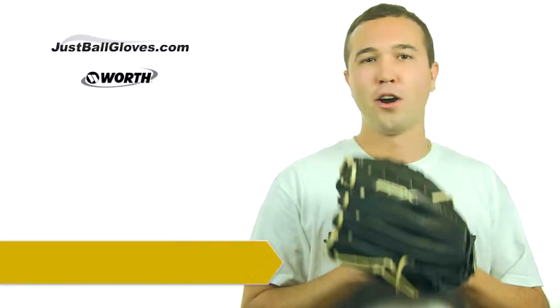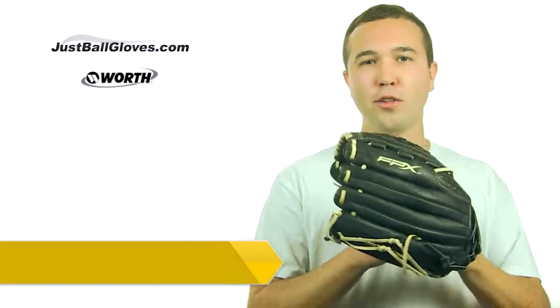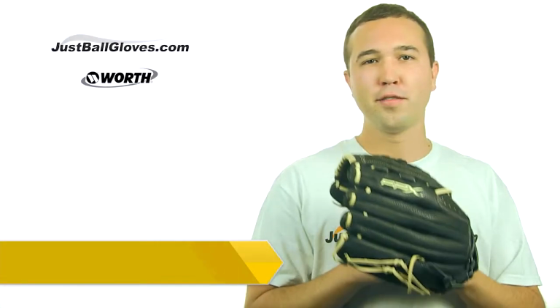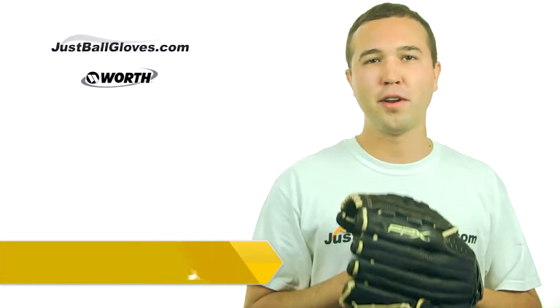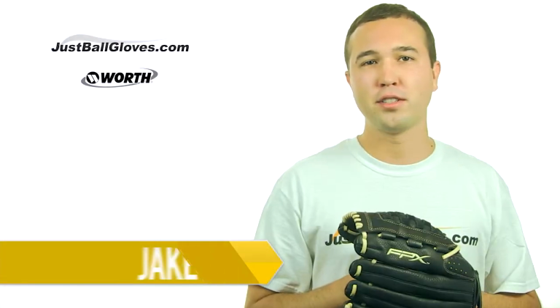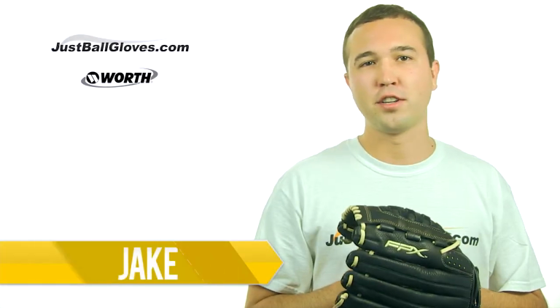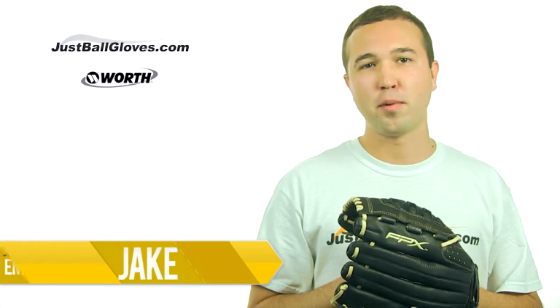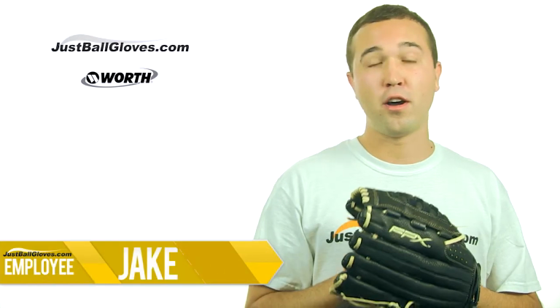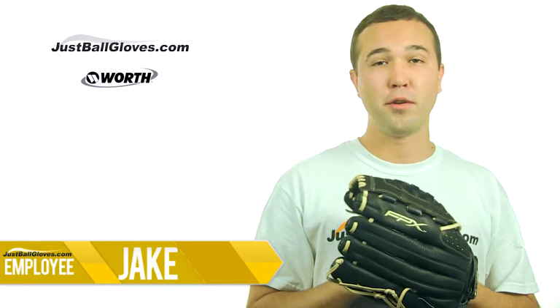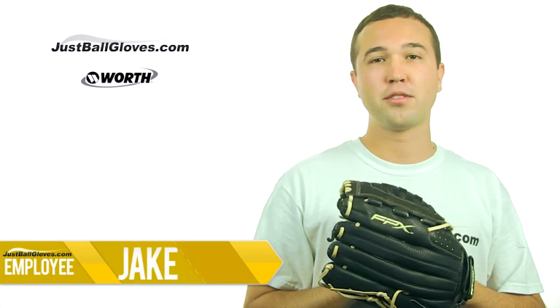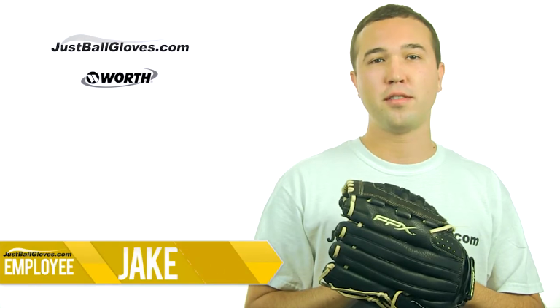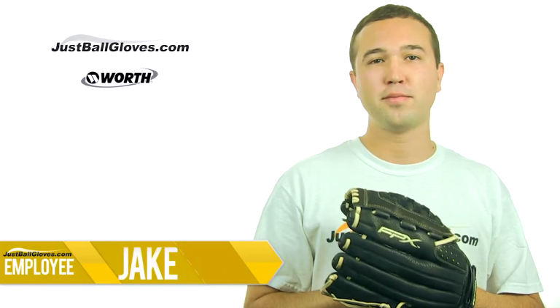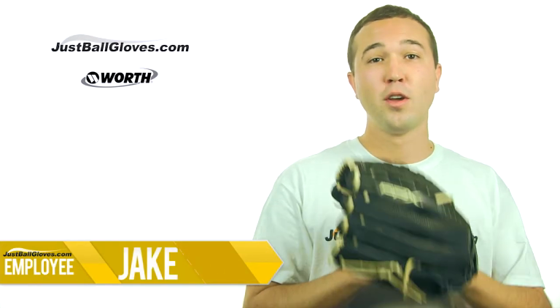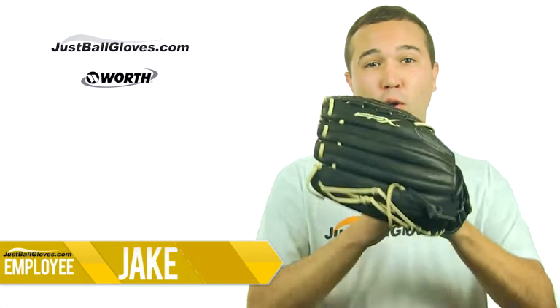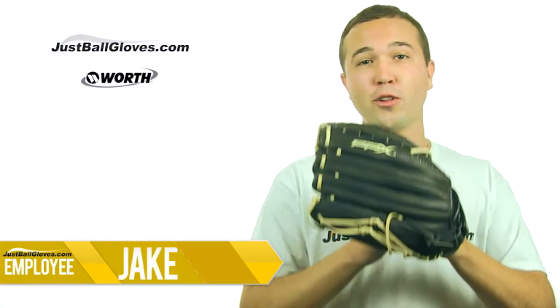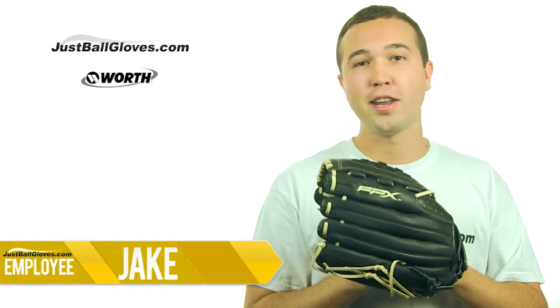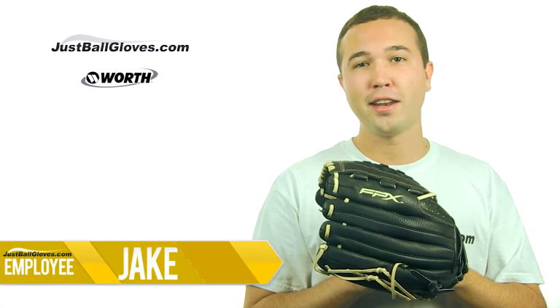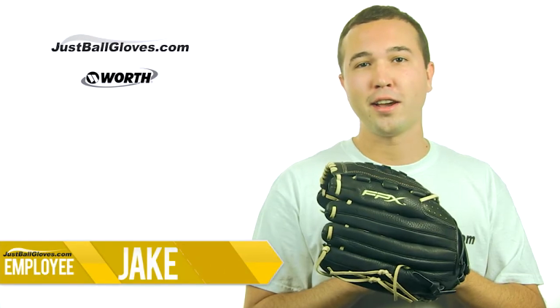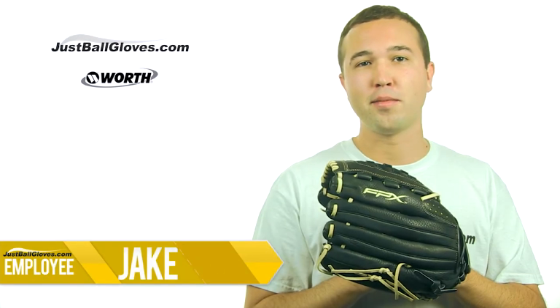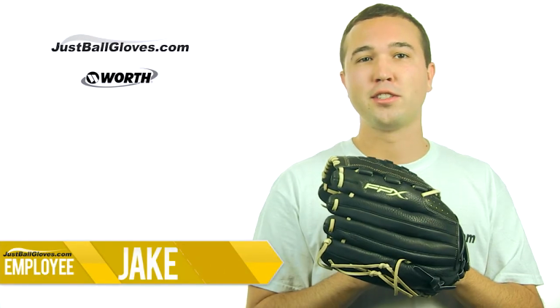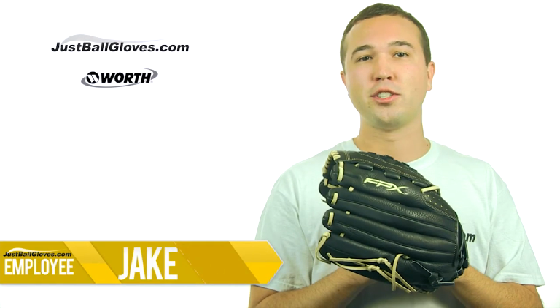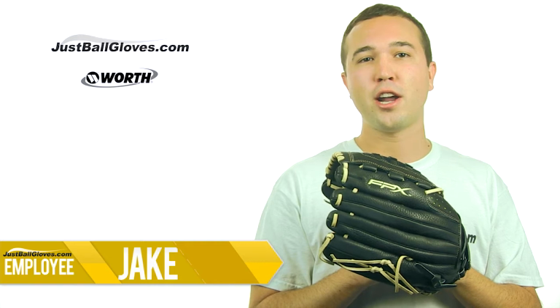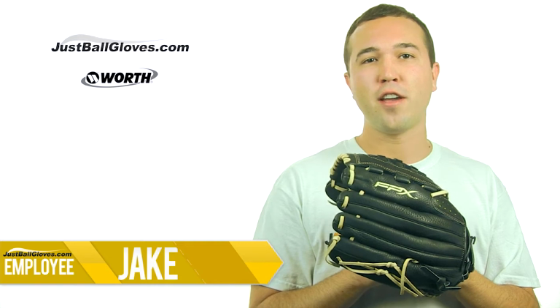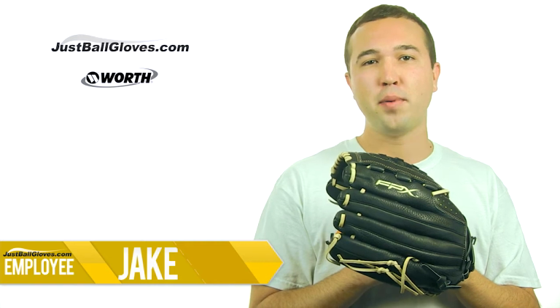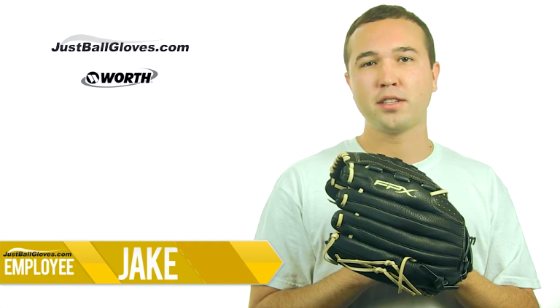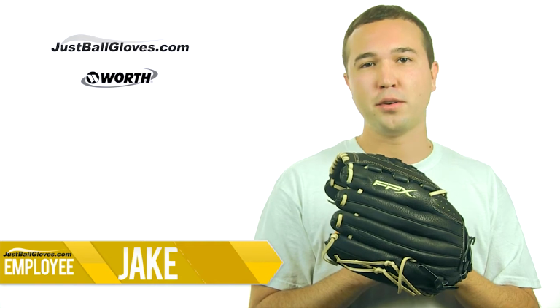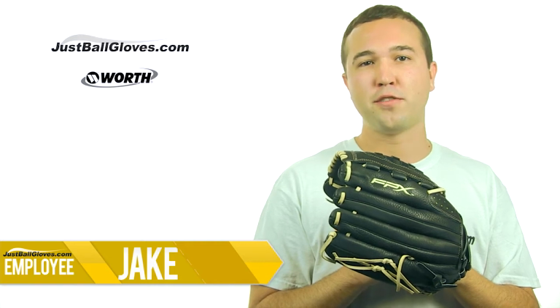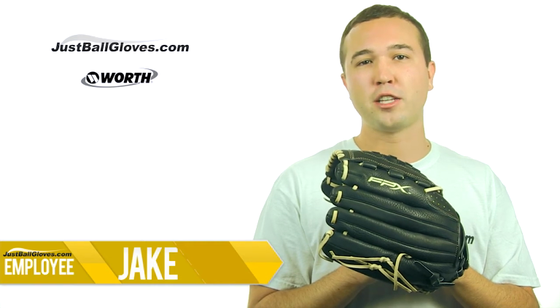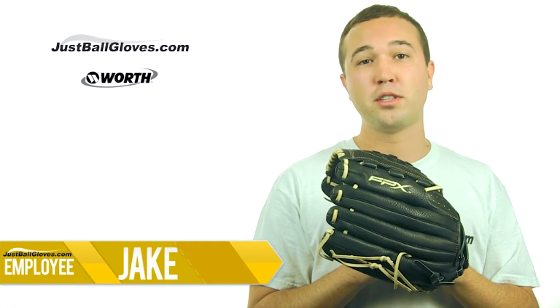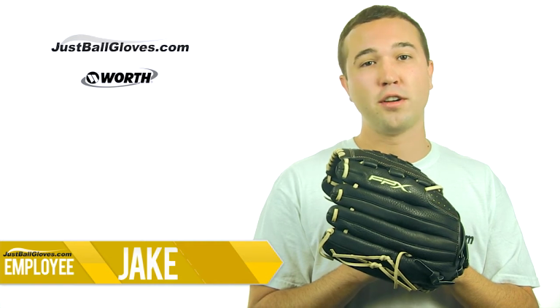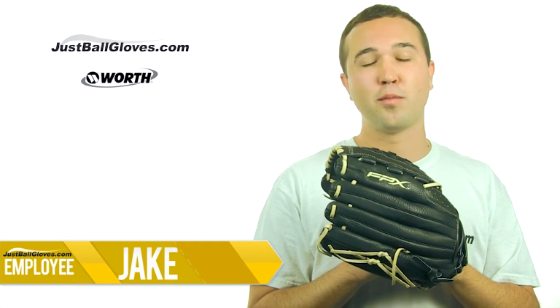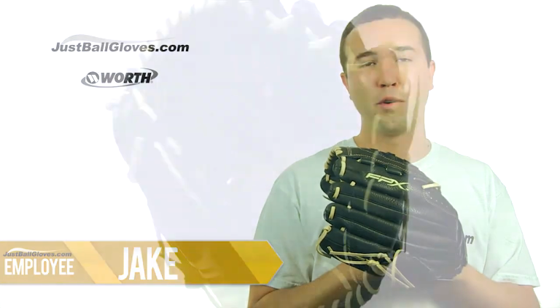Are you looking for an excellent softball outfielder's glove? Well, you're looking at it now. It's the Shutout FPX Series Fast Pitch Glove from Worth.